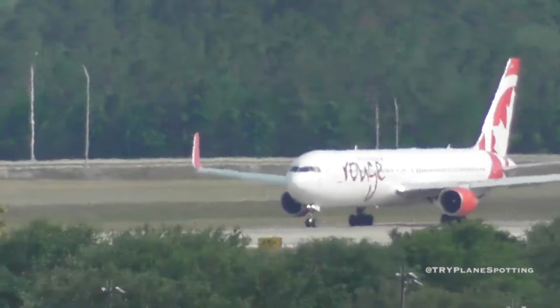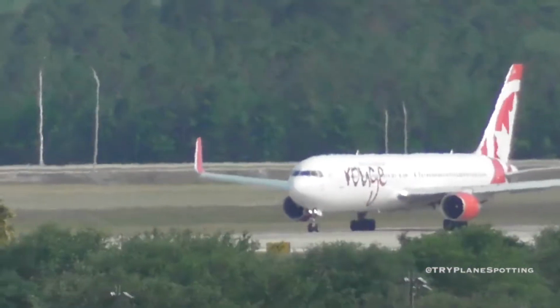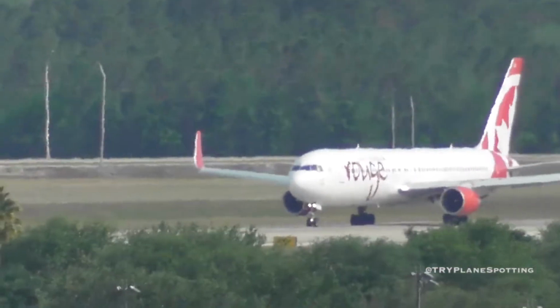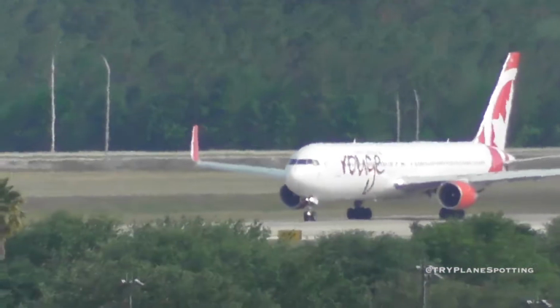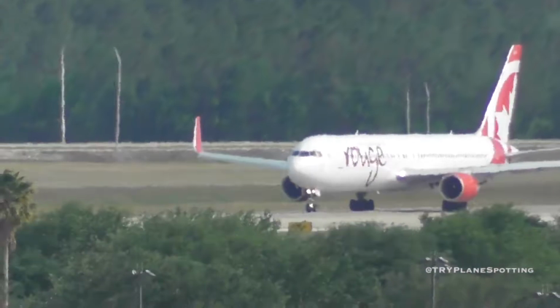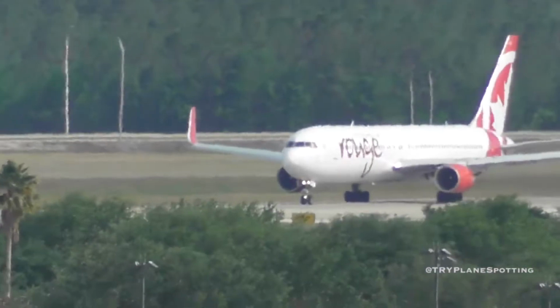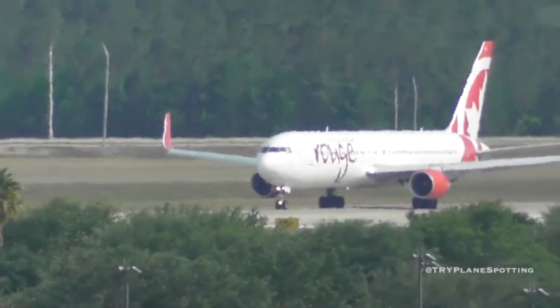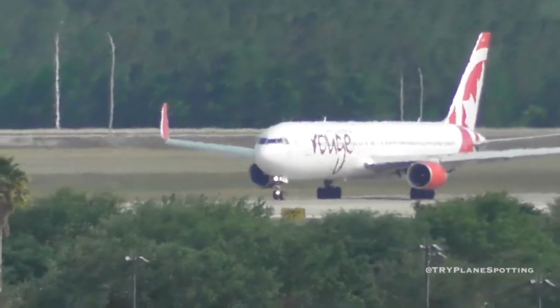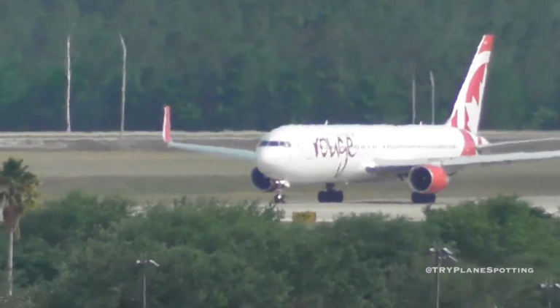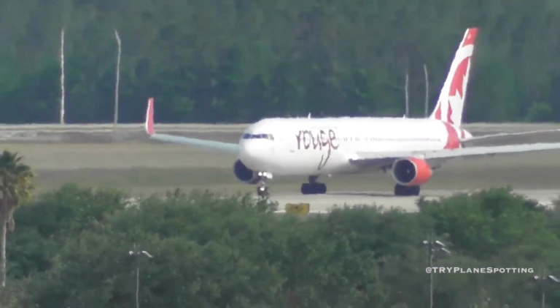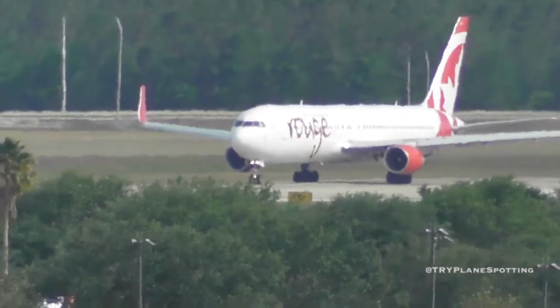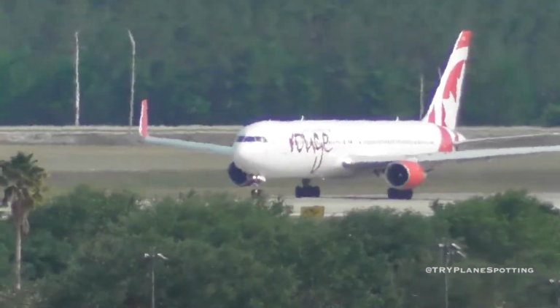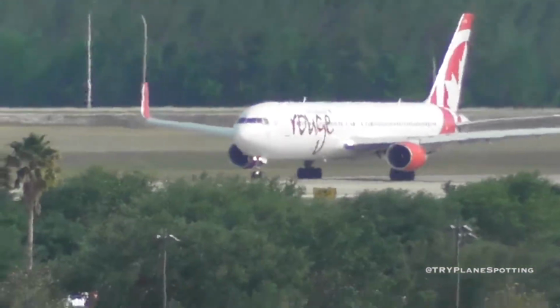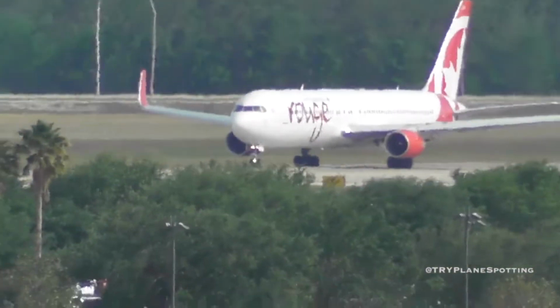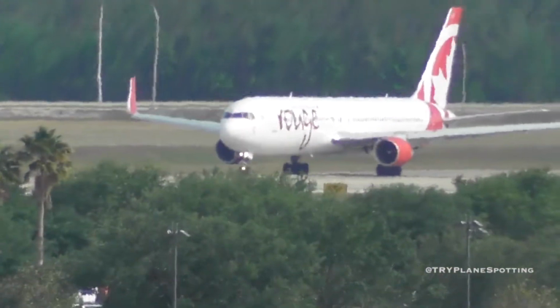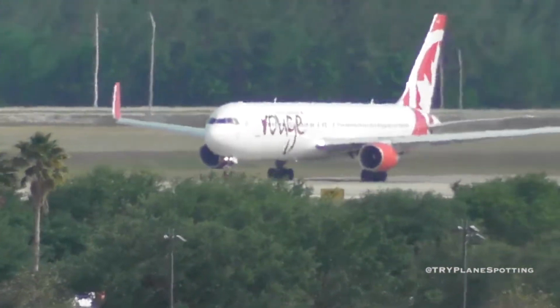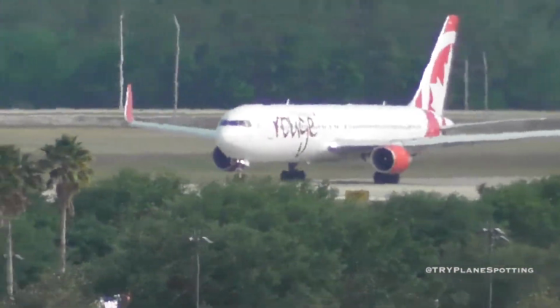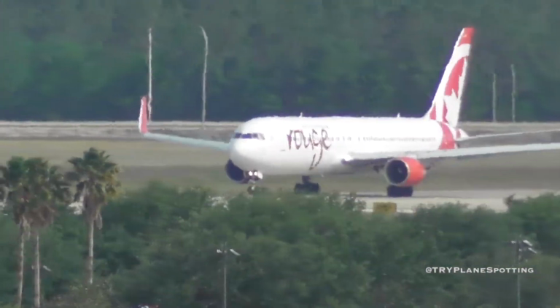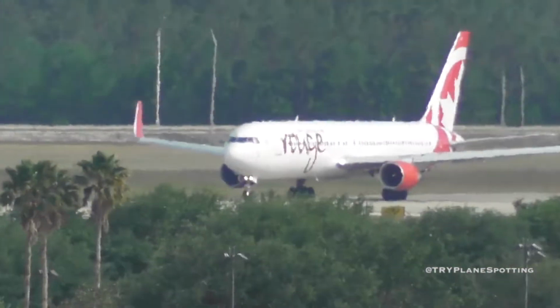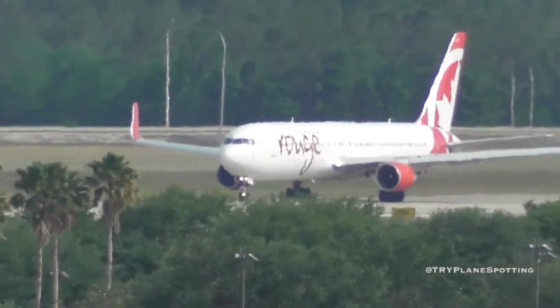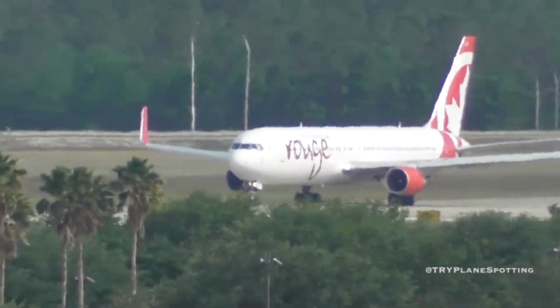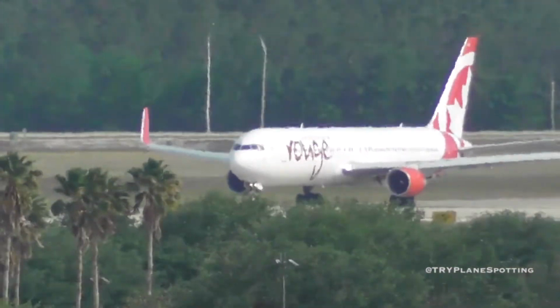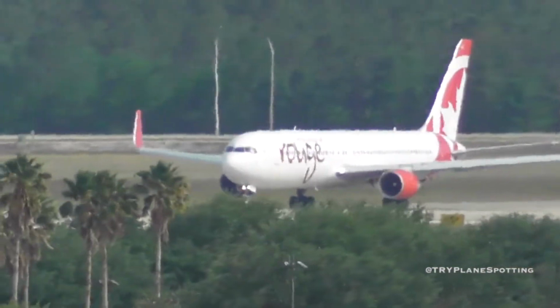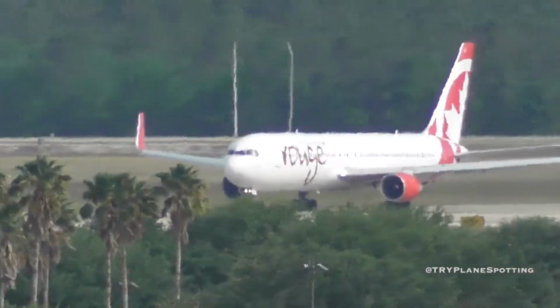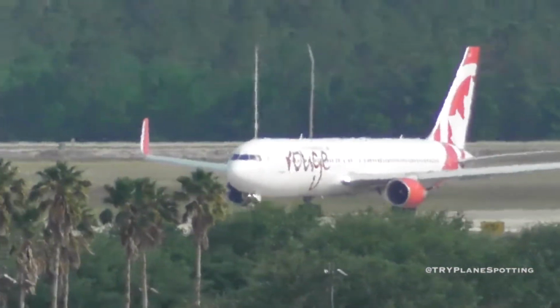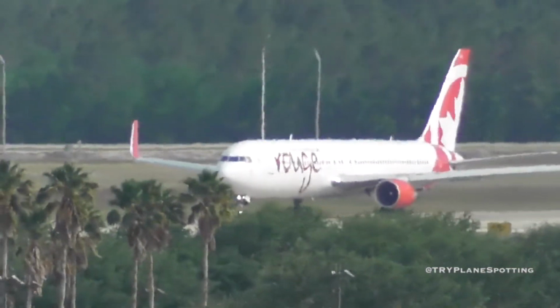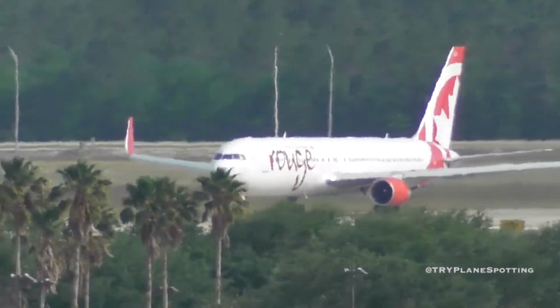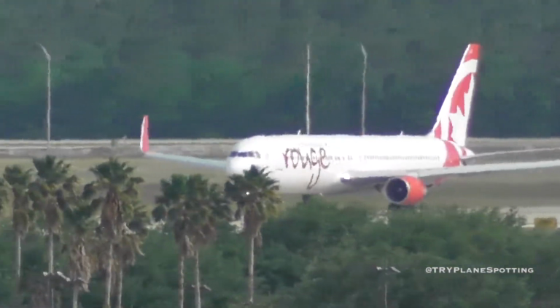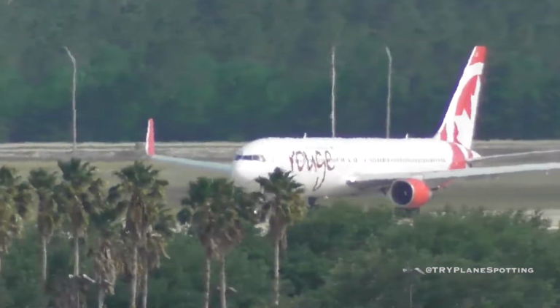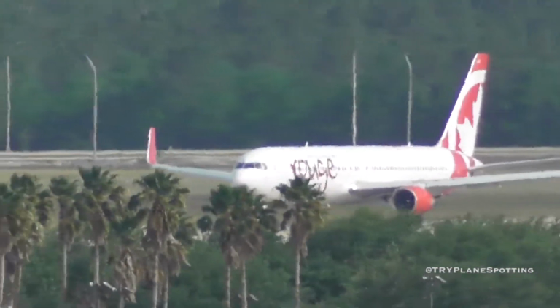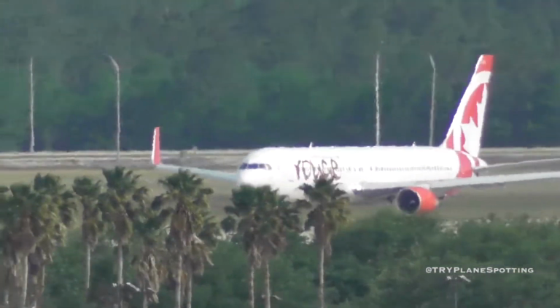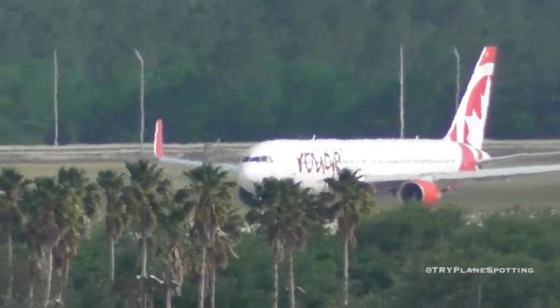Runway 61, taxi November Juliet, Lima, Kilo, hold short runway 35L, remain this frequency.